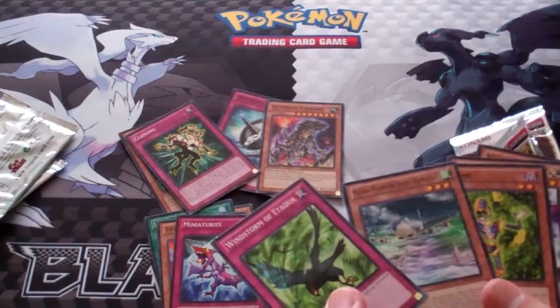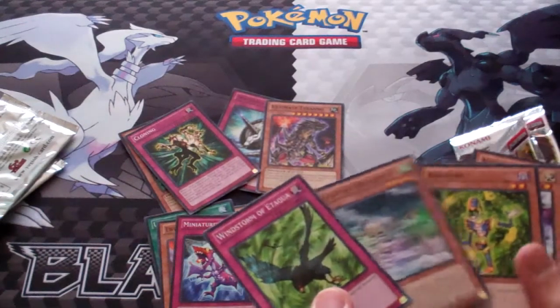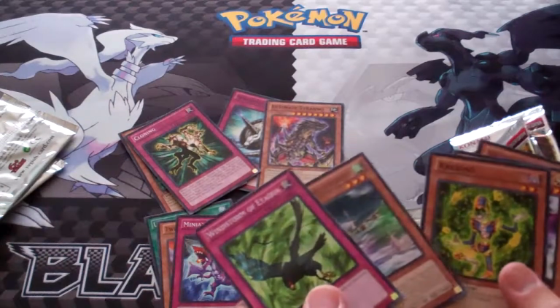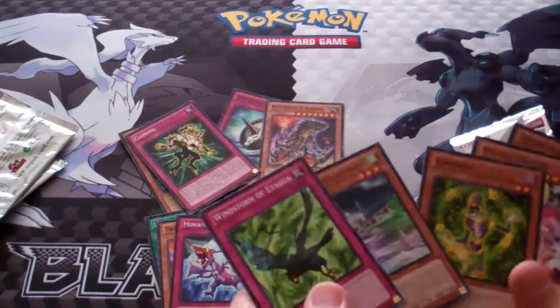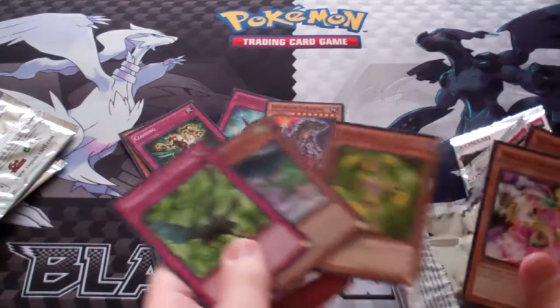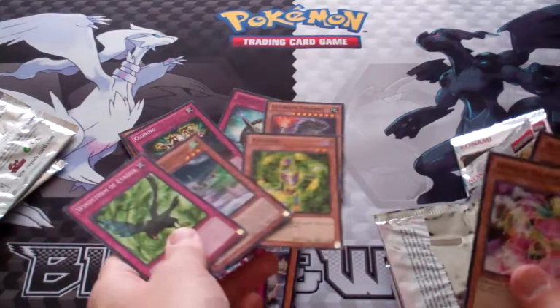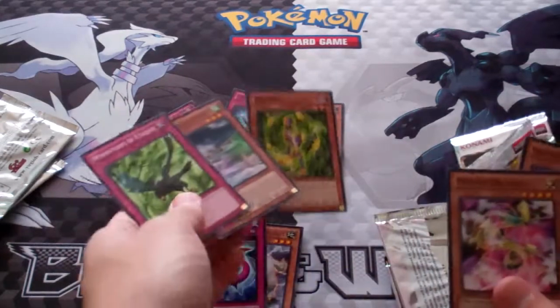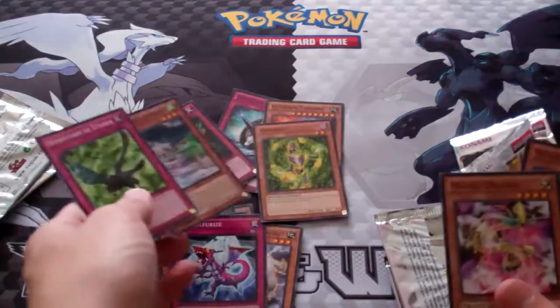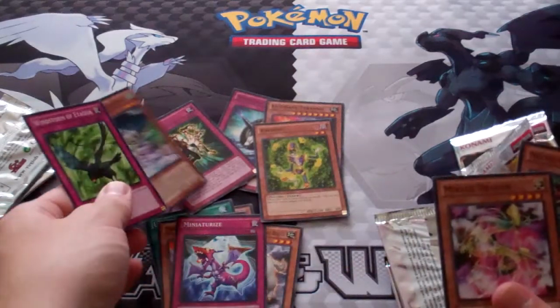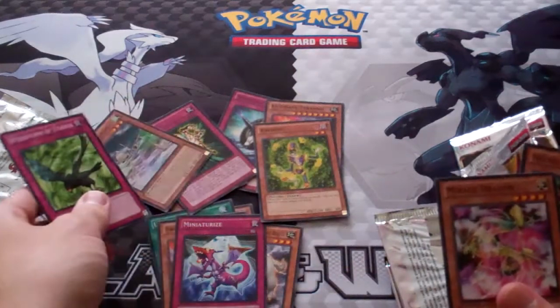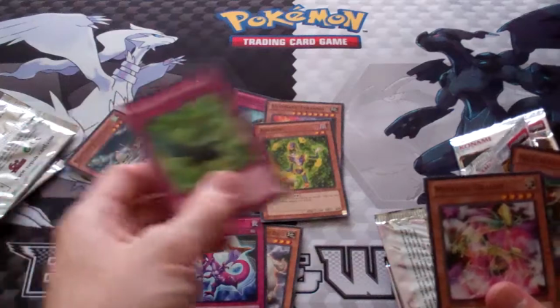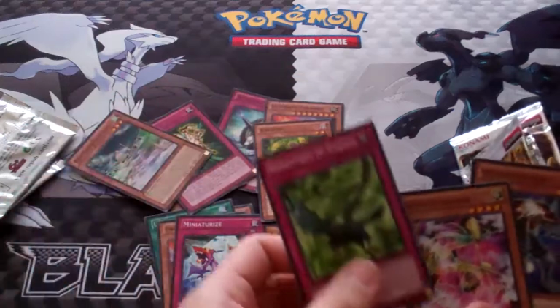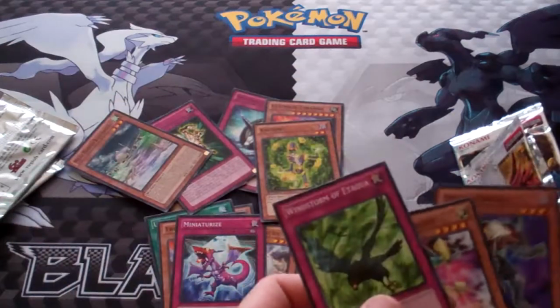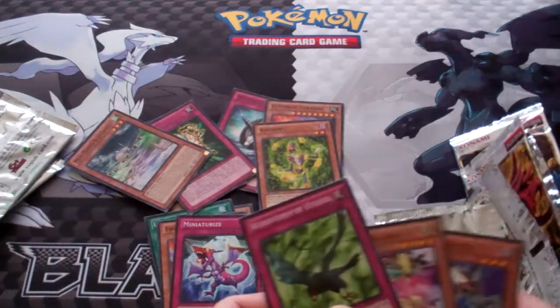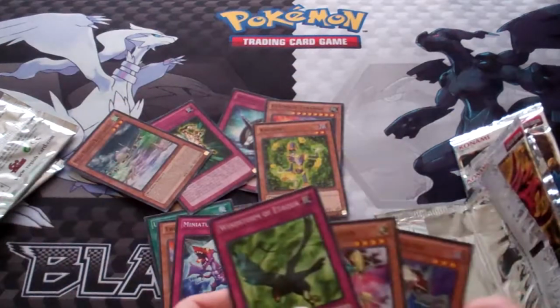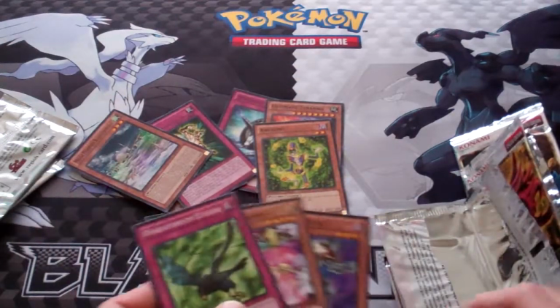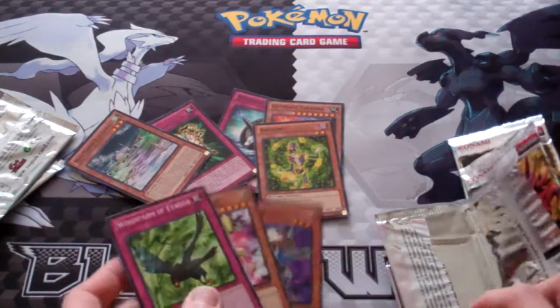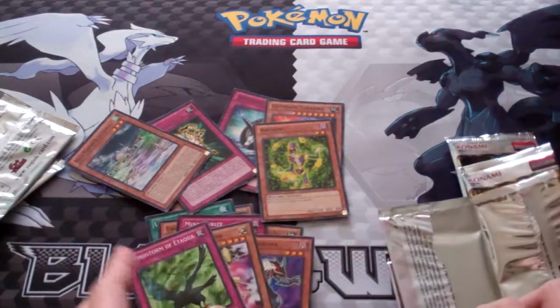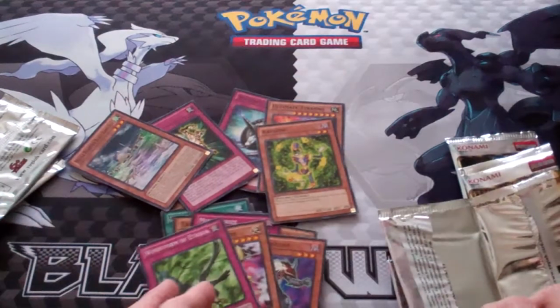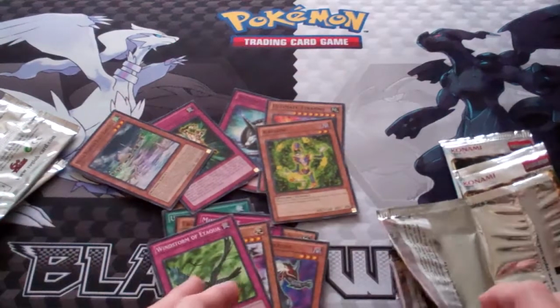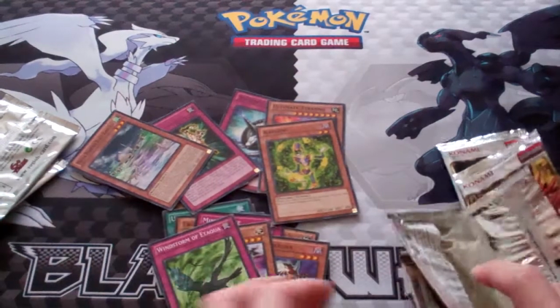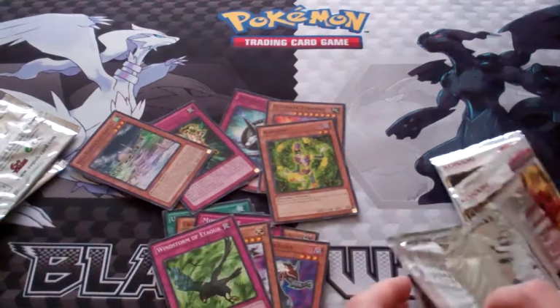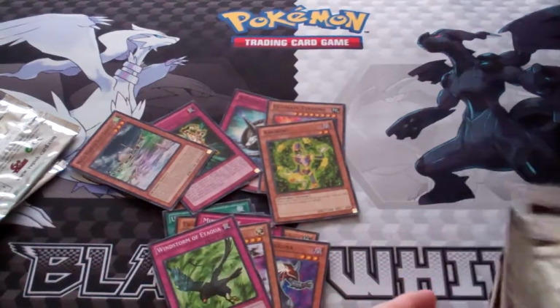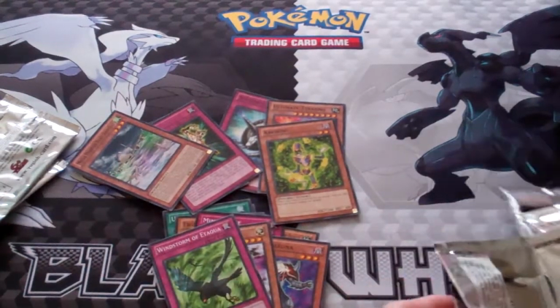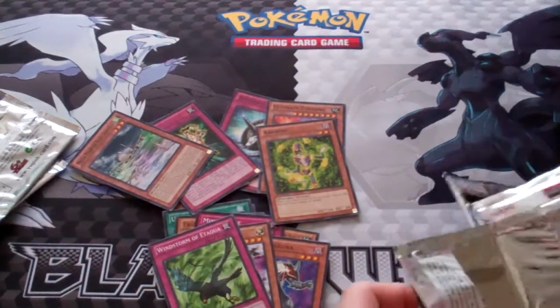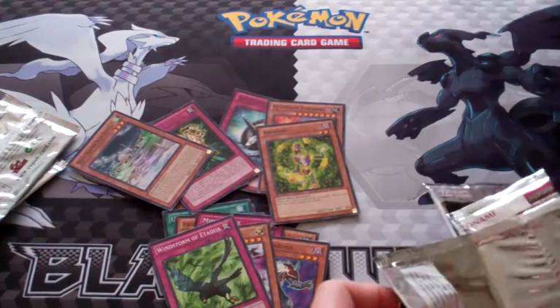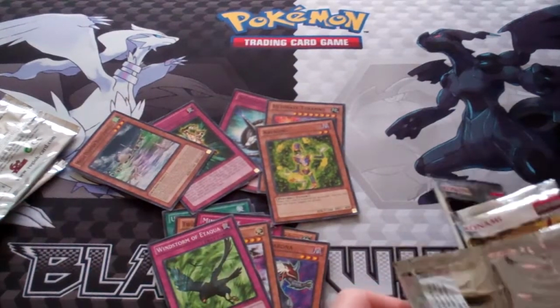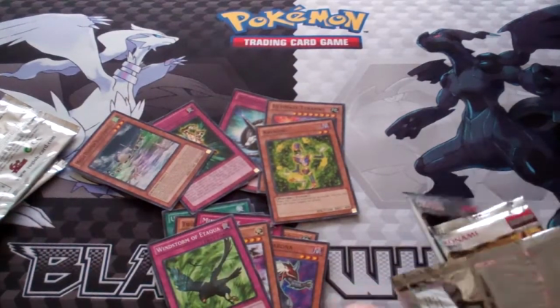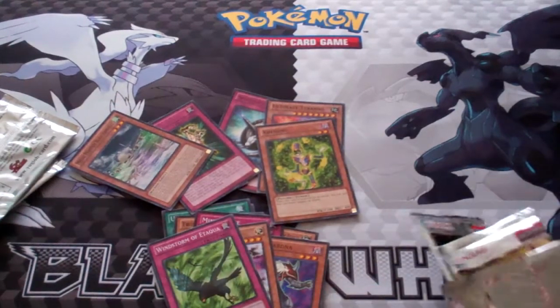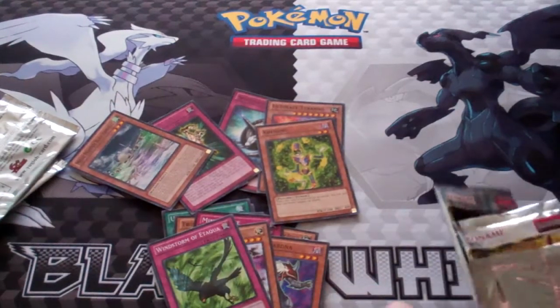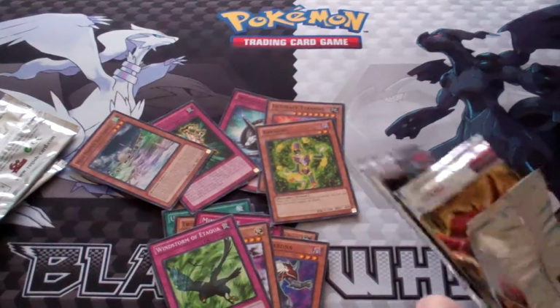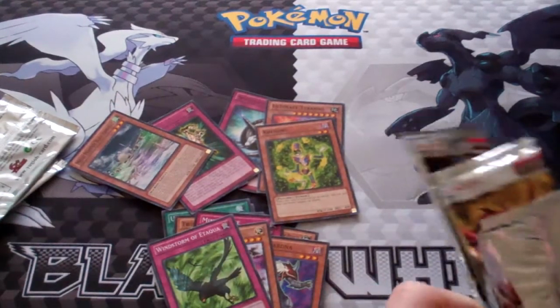Tetherwolf and Crabons. Necrogardener. Windstormer and Tocowulf. First I've seen those two cards.